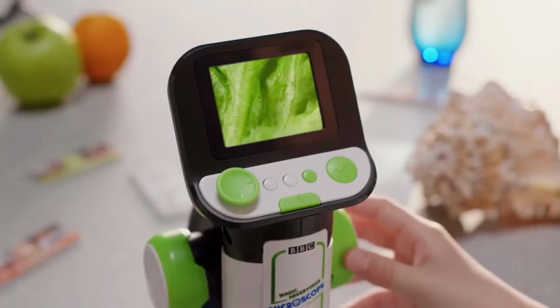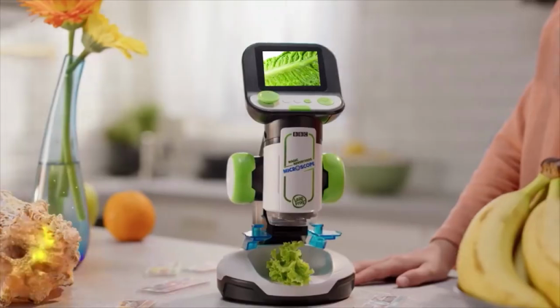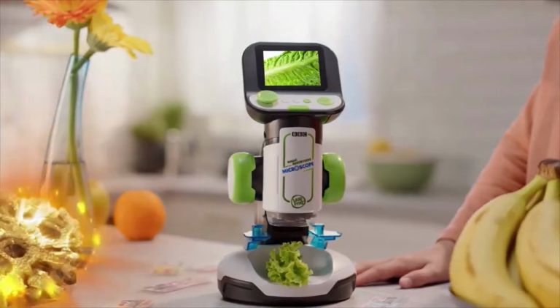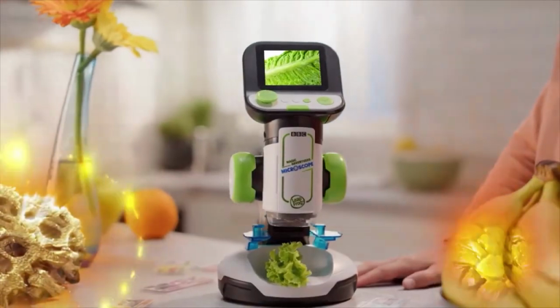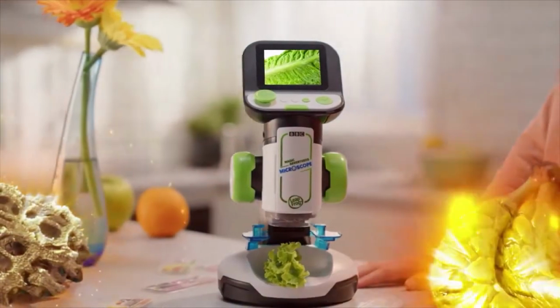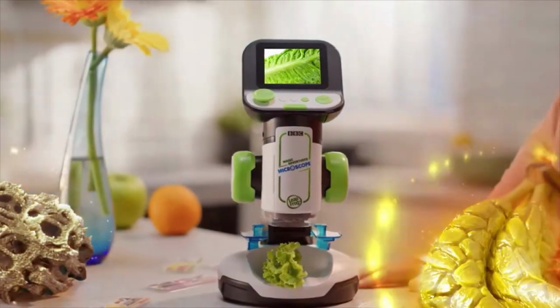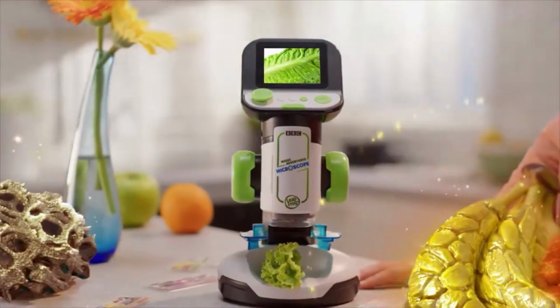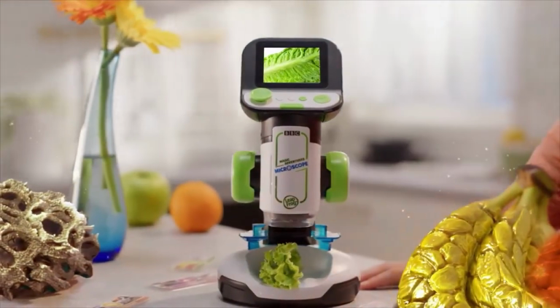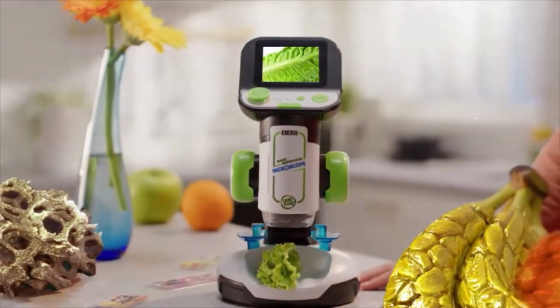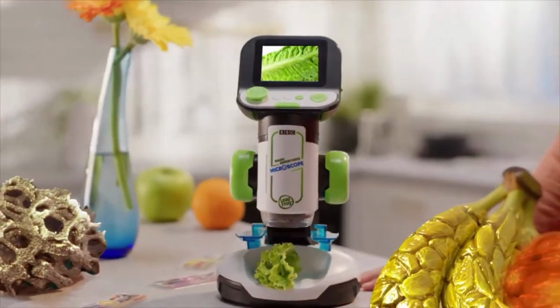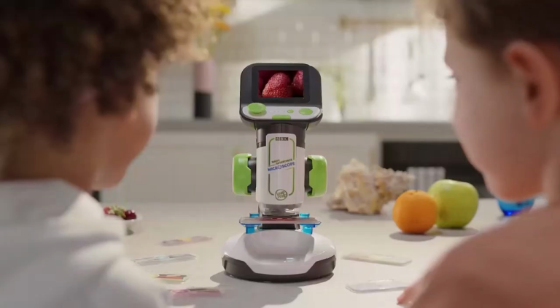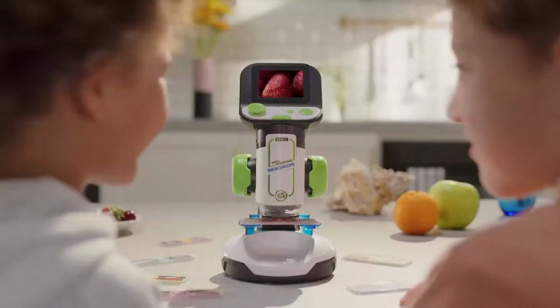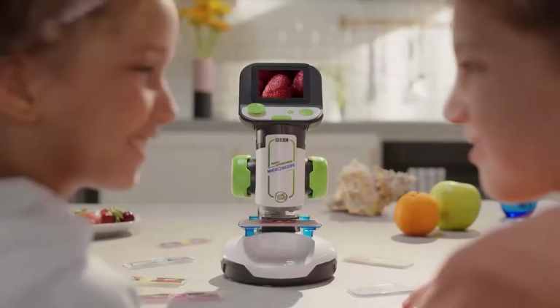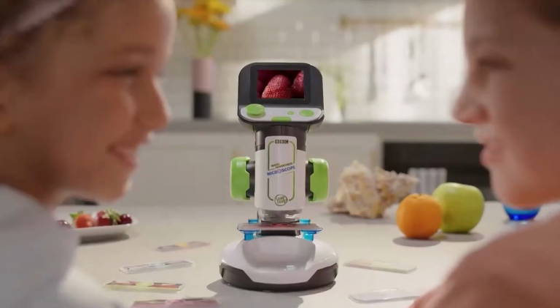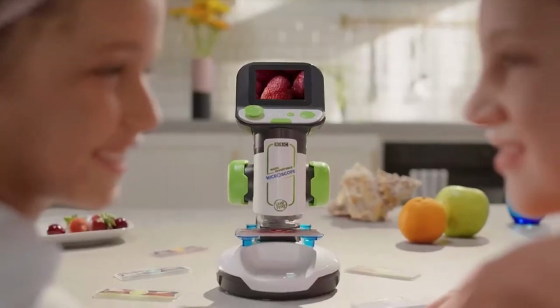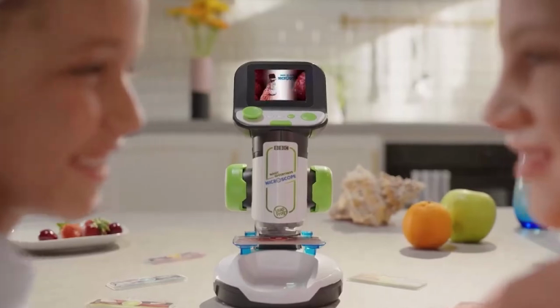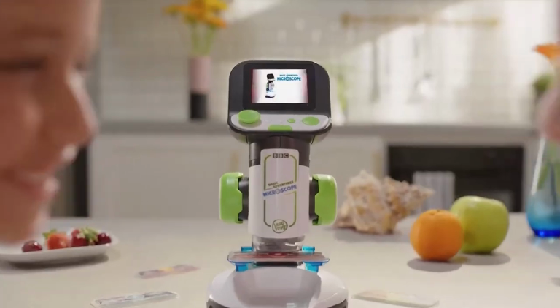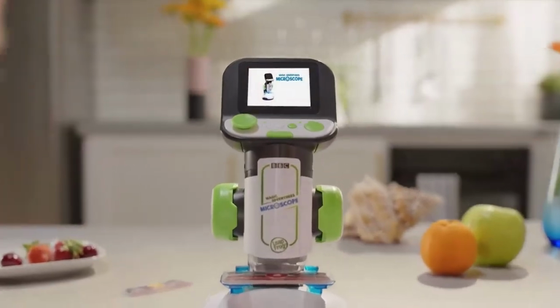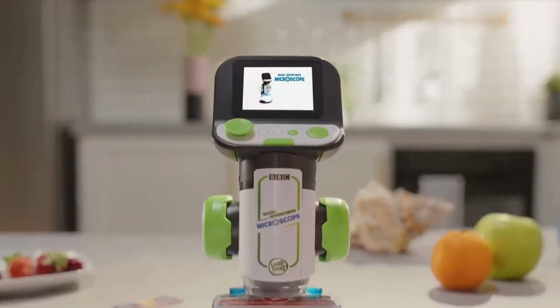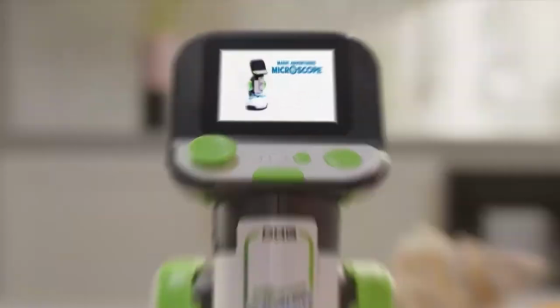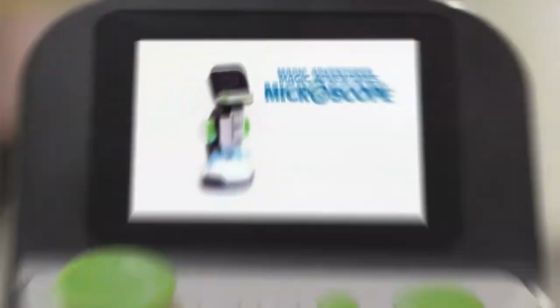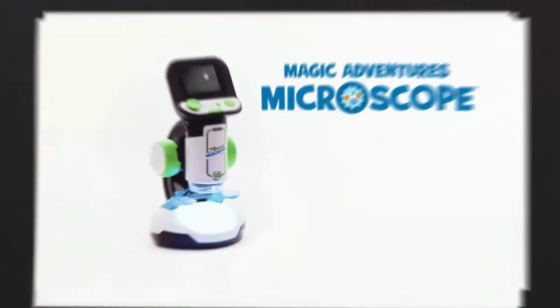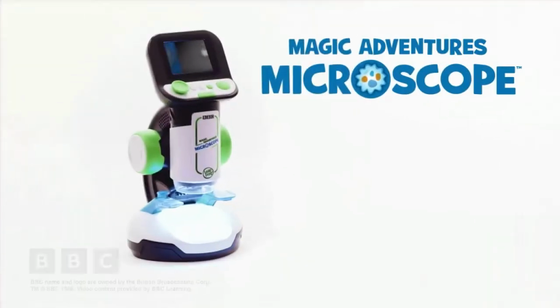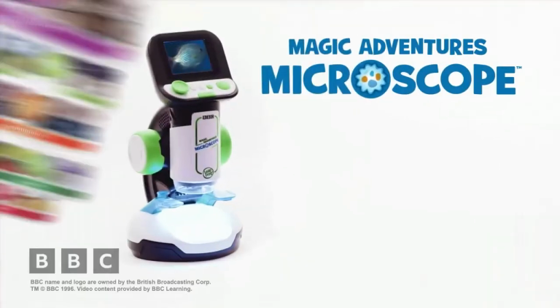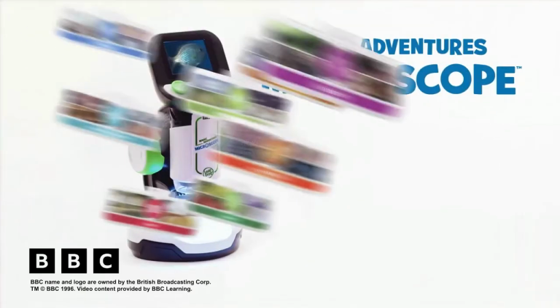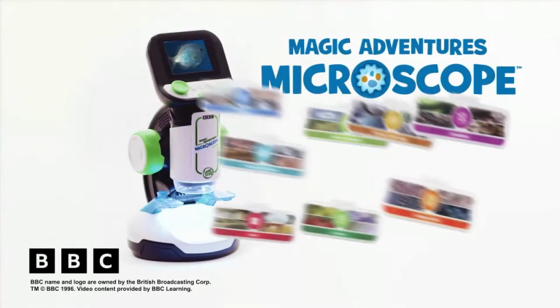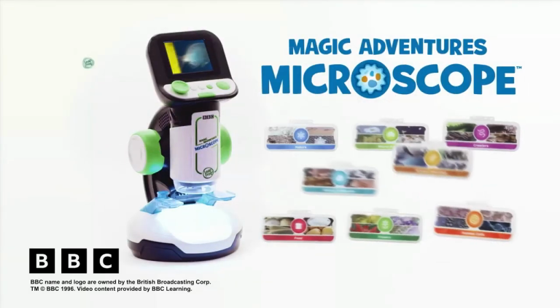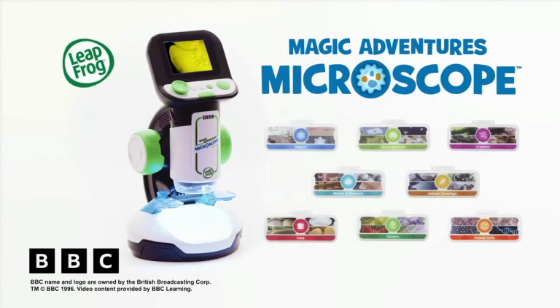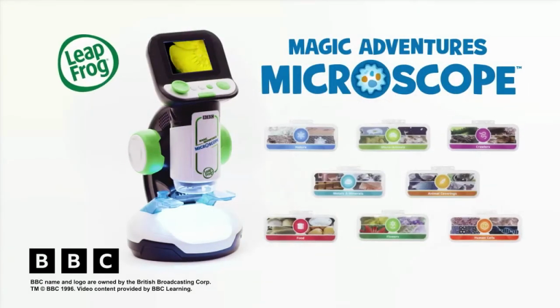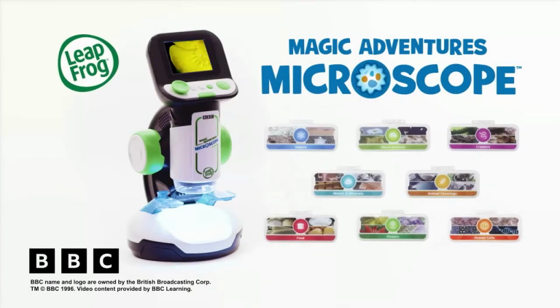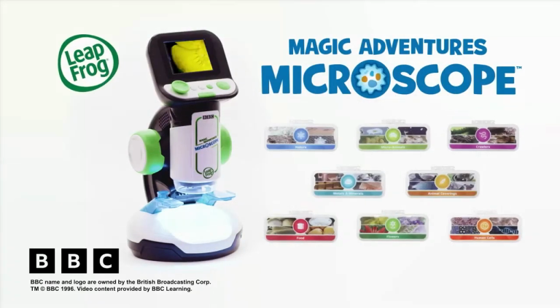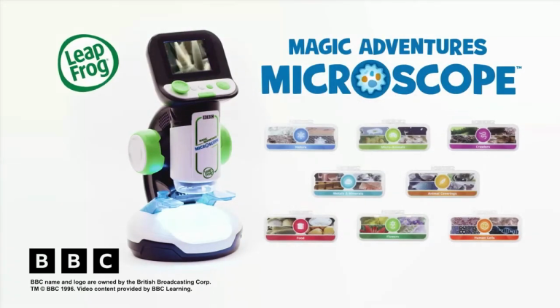Imagine the things you can magnify around you. You'll be amazed at what you can see with the Magic Adventures Microscope from LeapFrog.